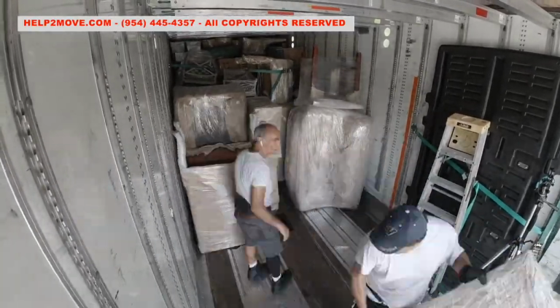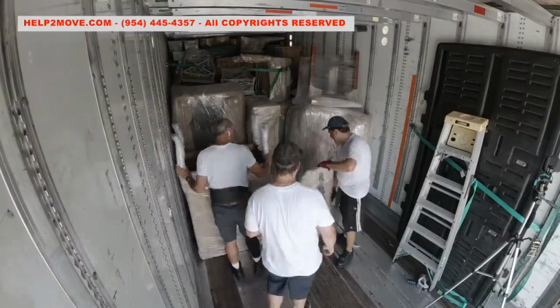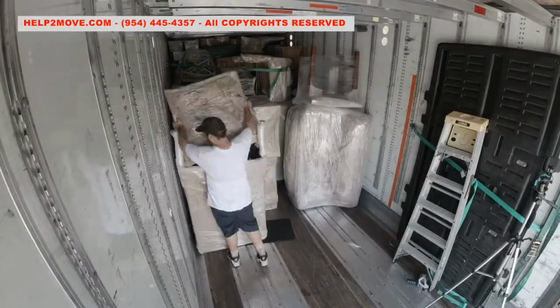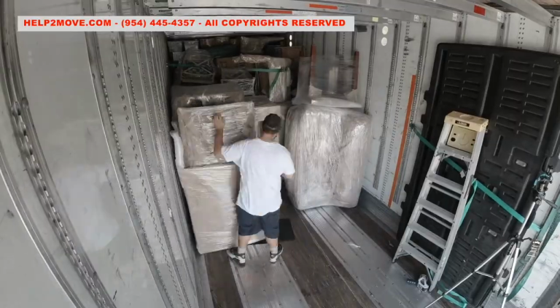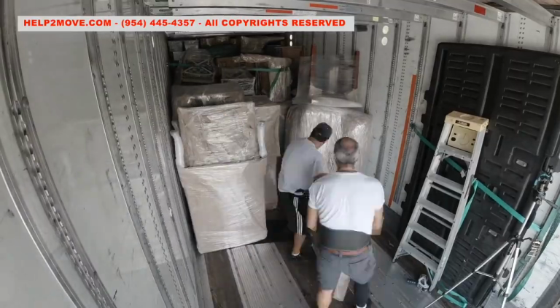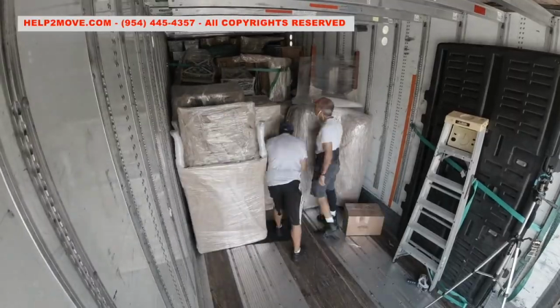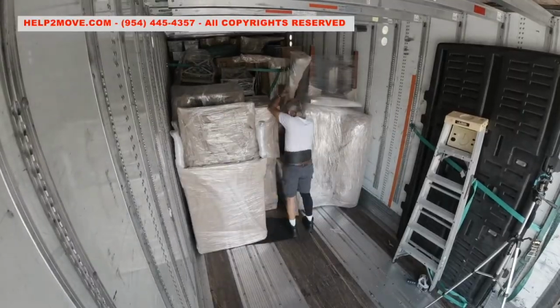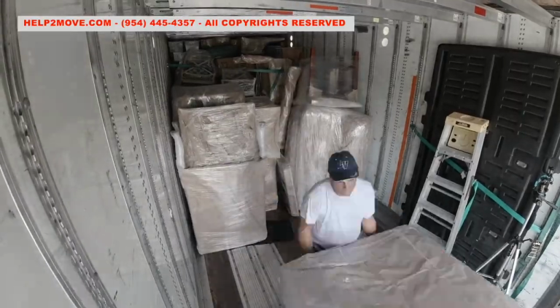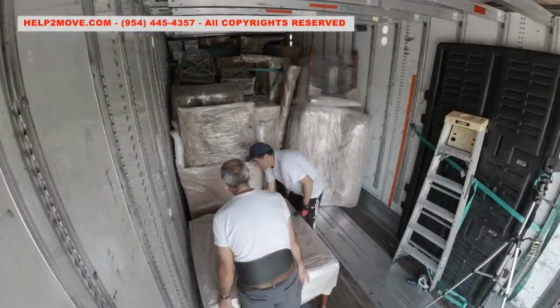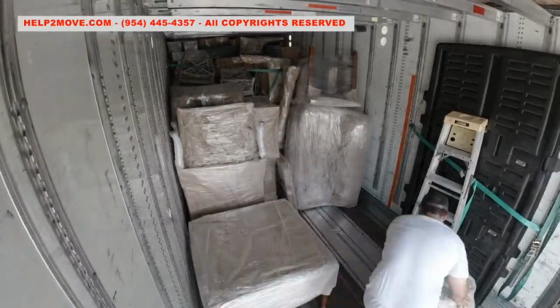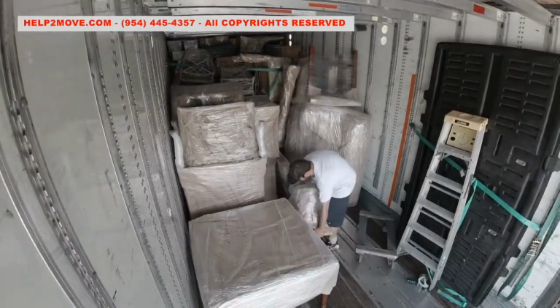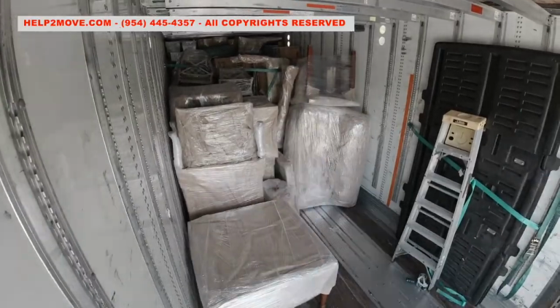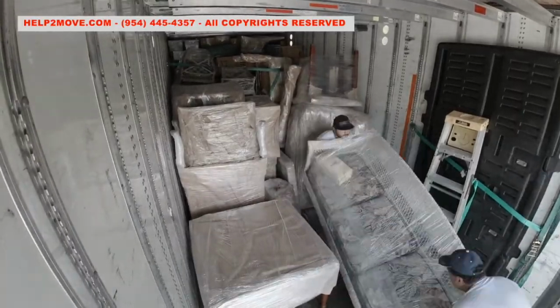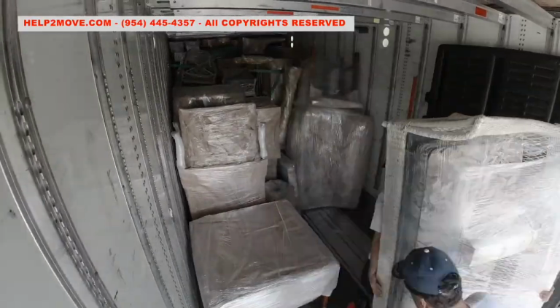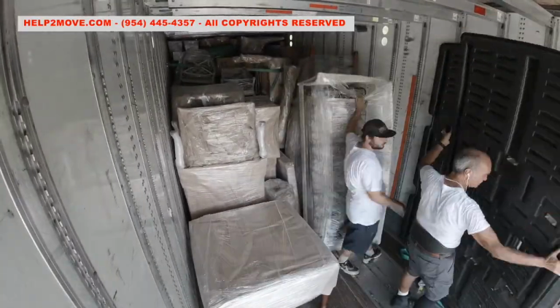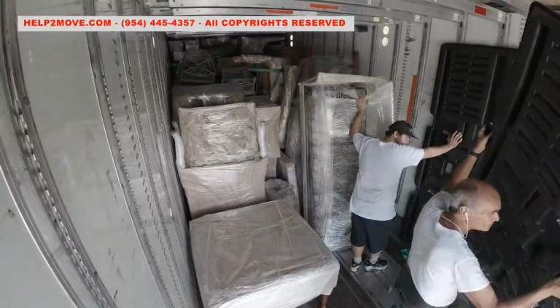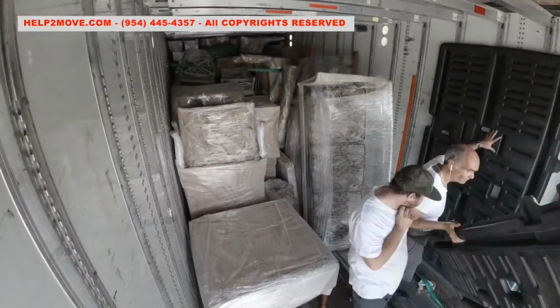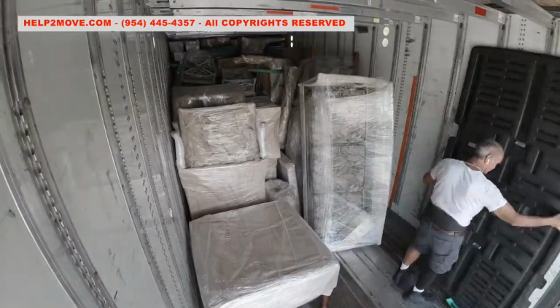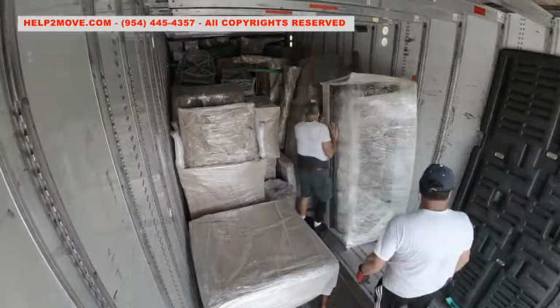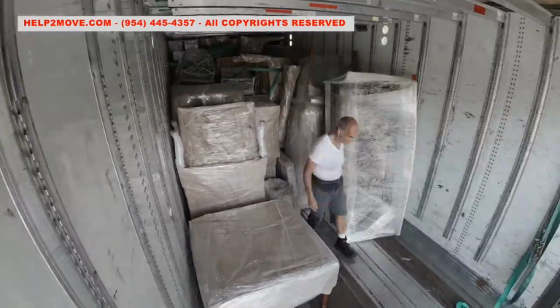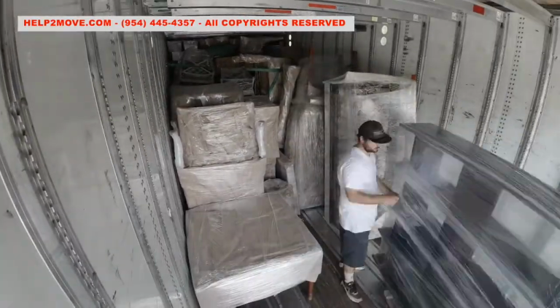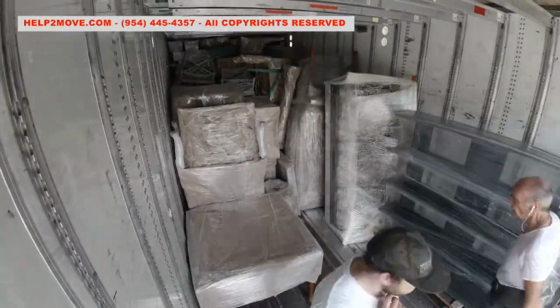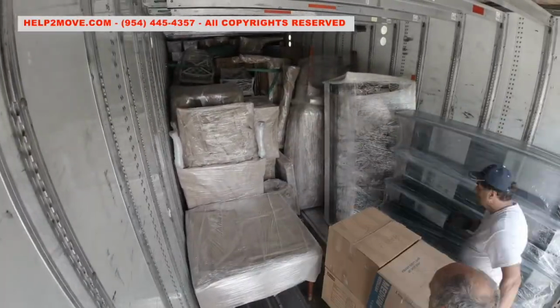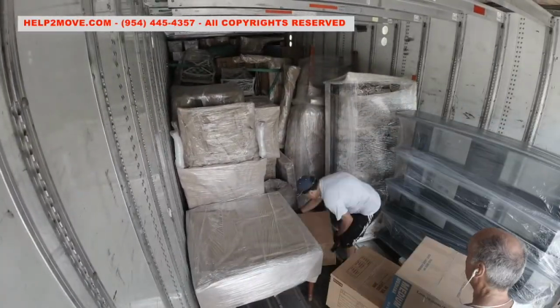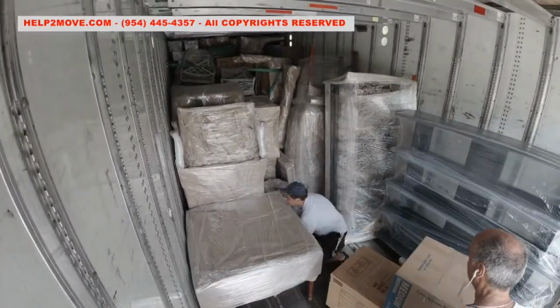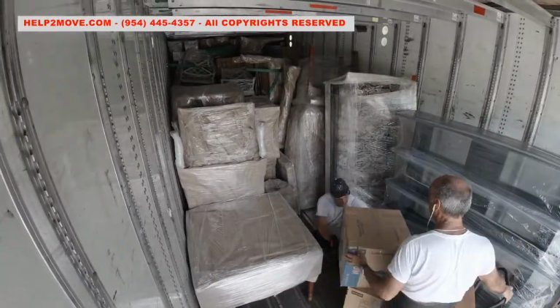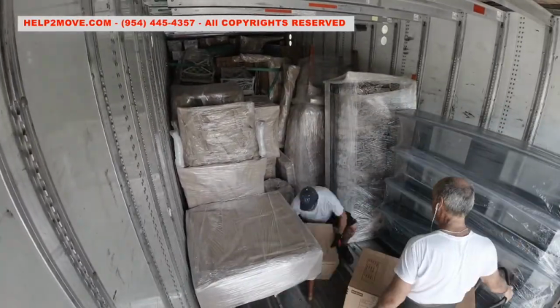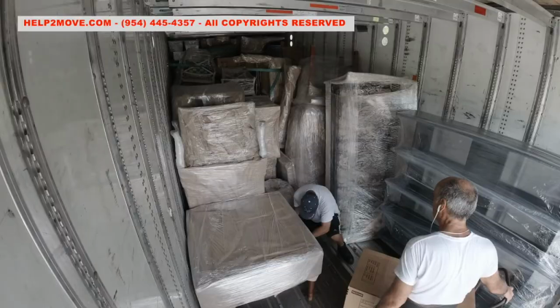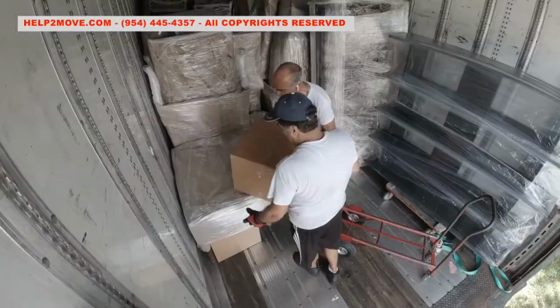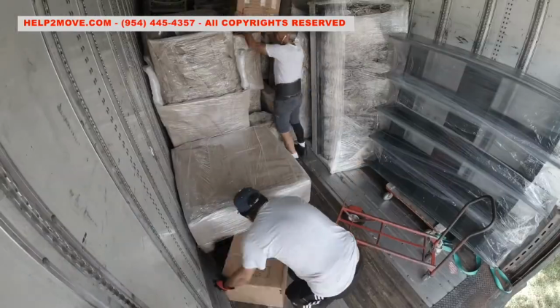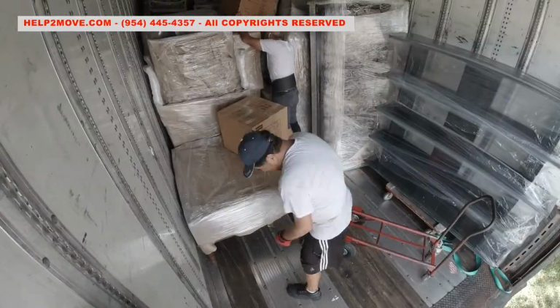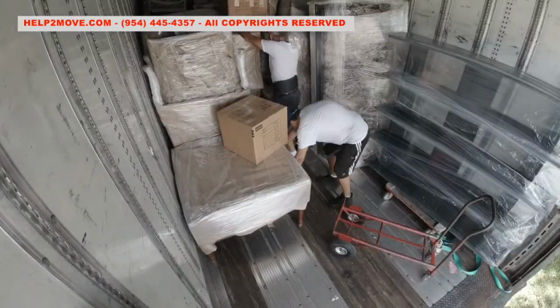The shrink wrap provides a lot of linkage between the furniture. This is very beneficial to keep the furniture together and steady.